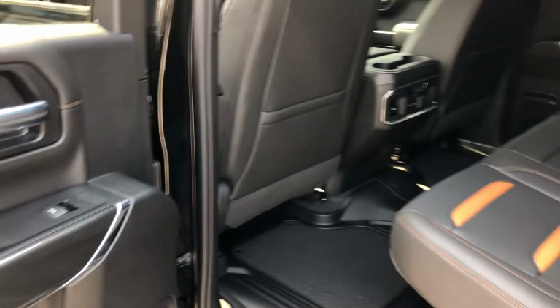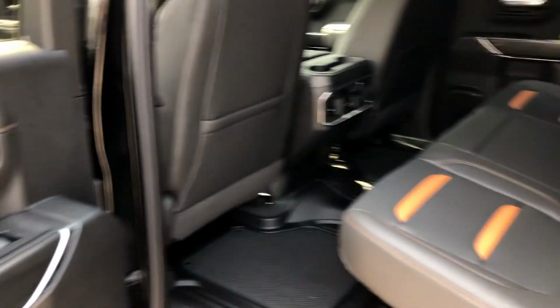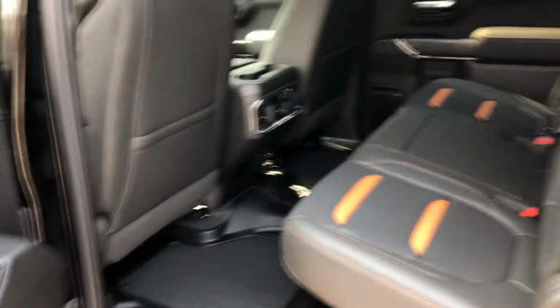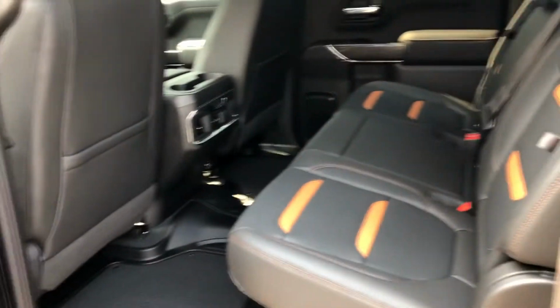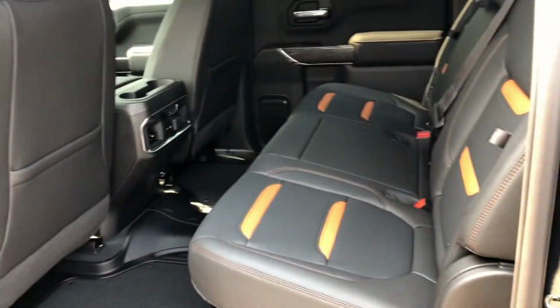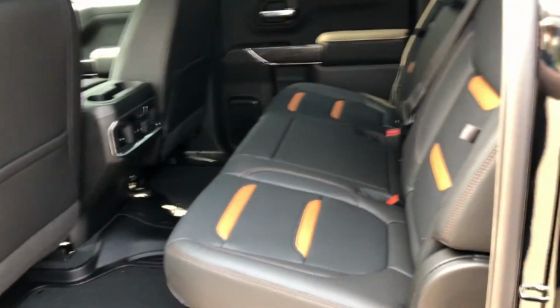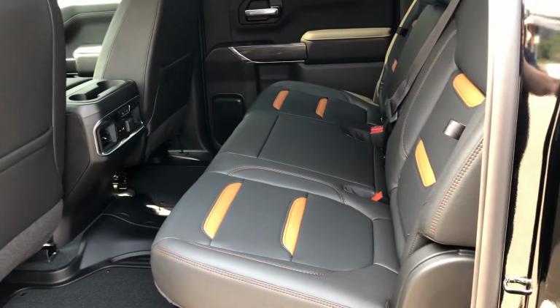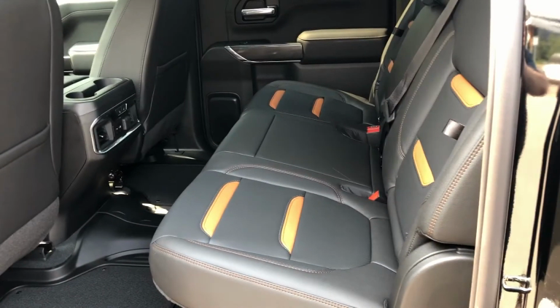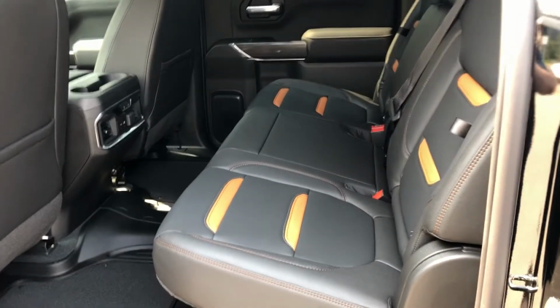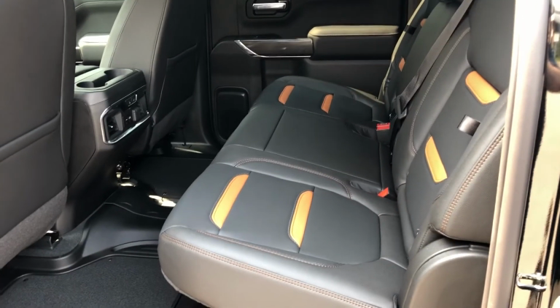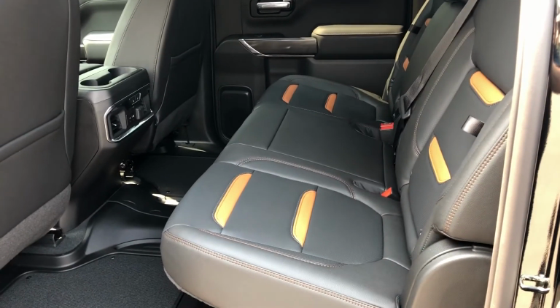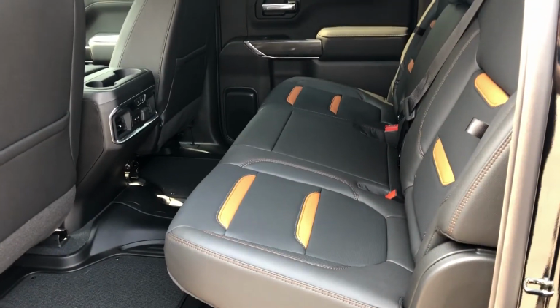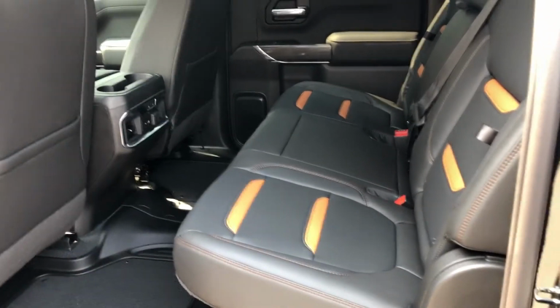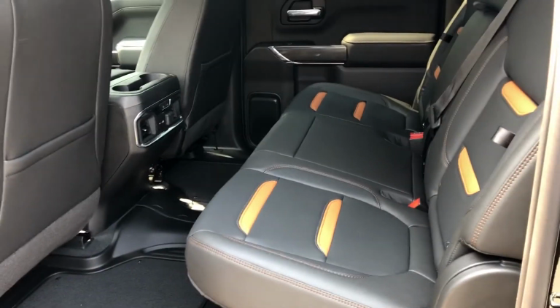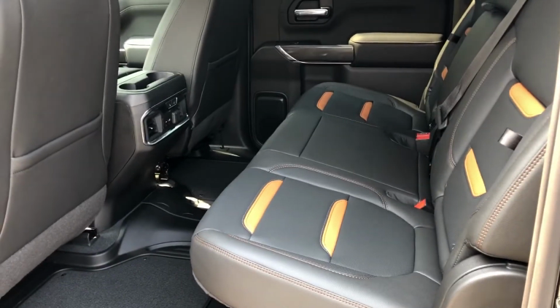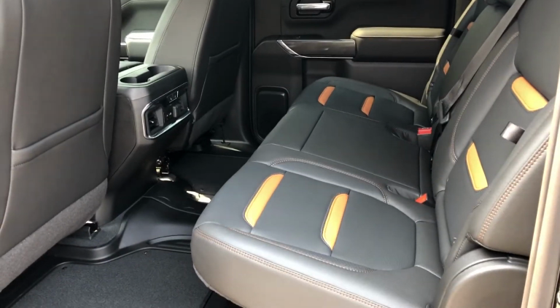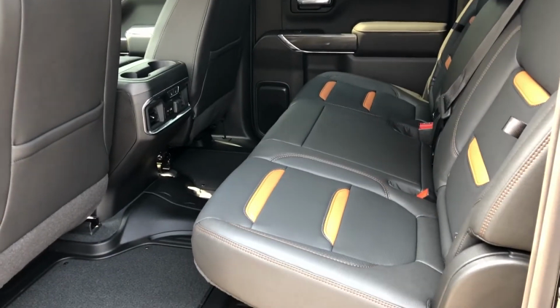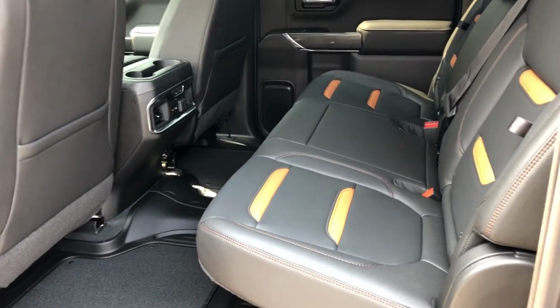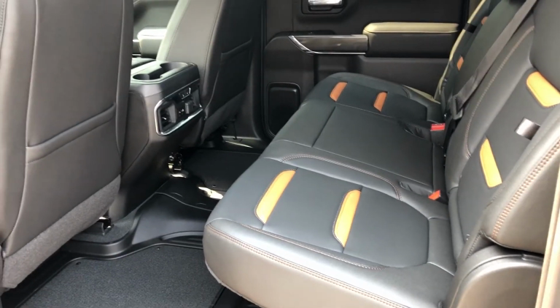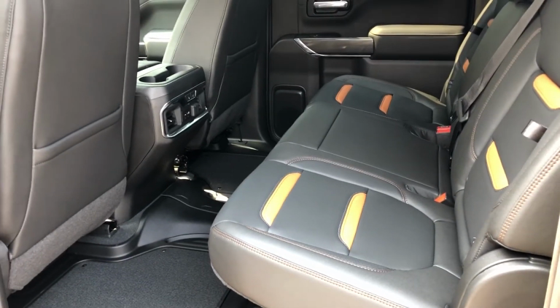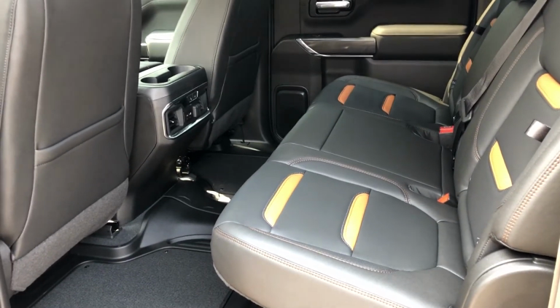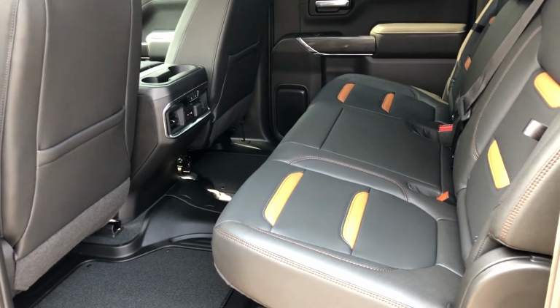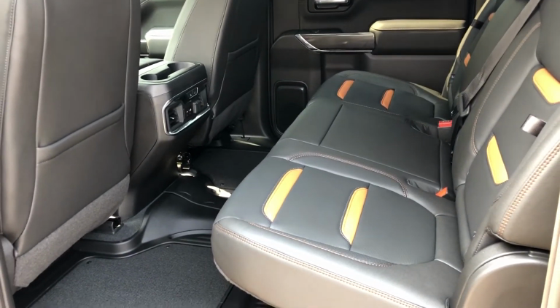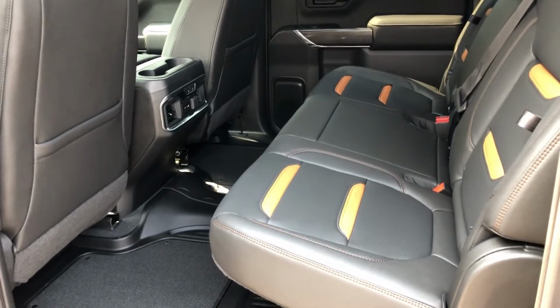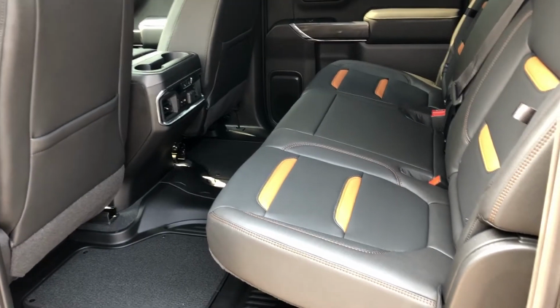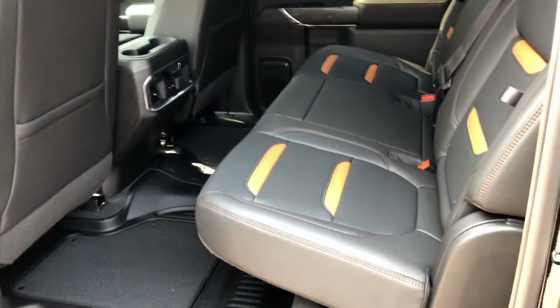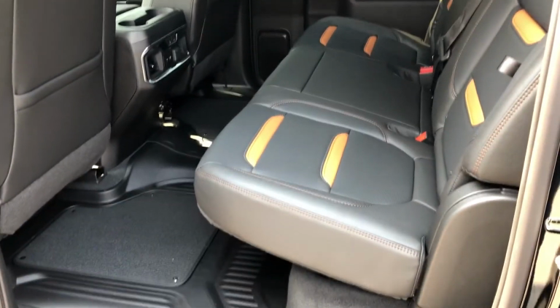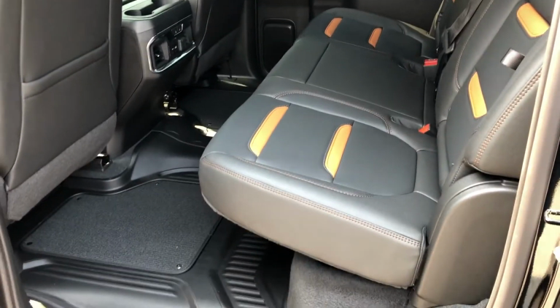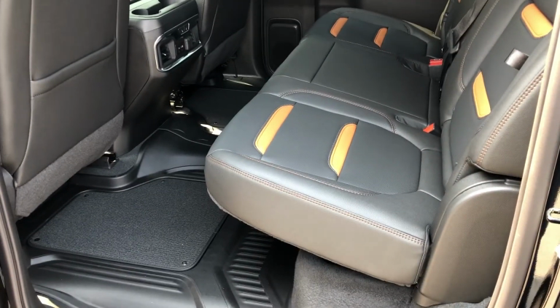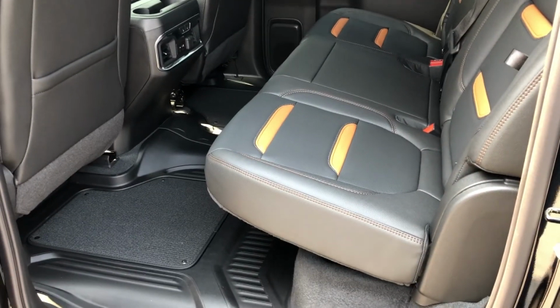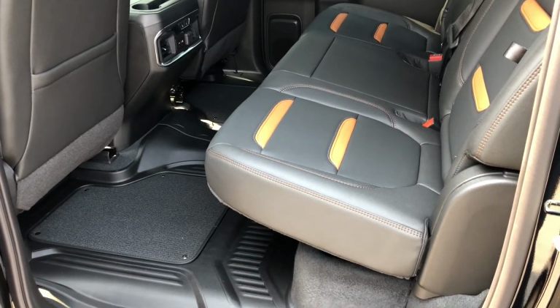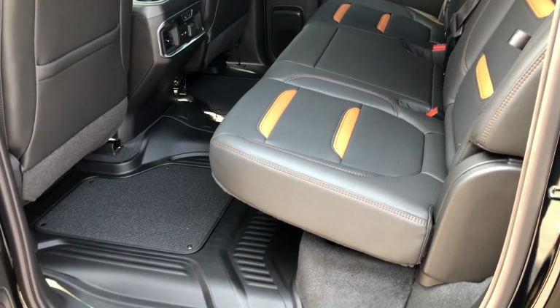Nice rear passenger compartment with seating for three. There are also some USB ports and heated seats on the outboard positions.